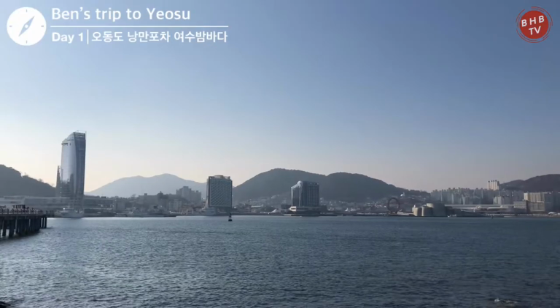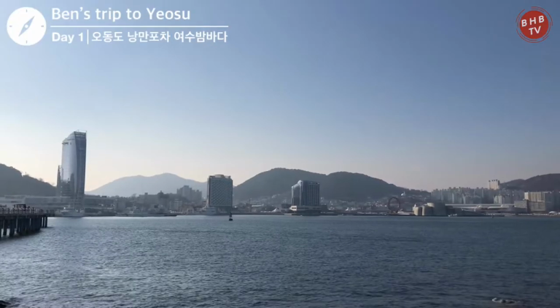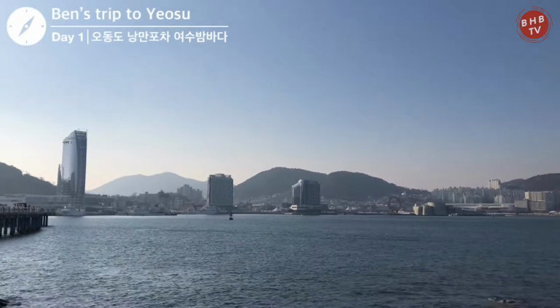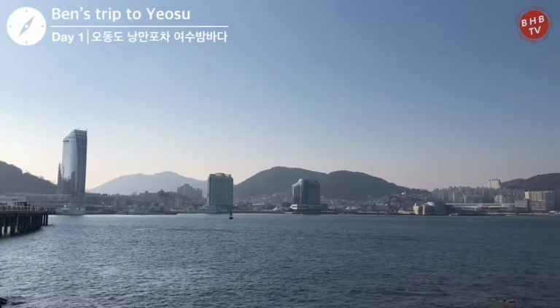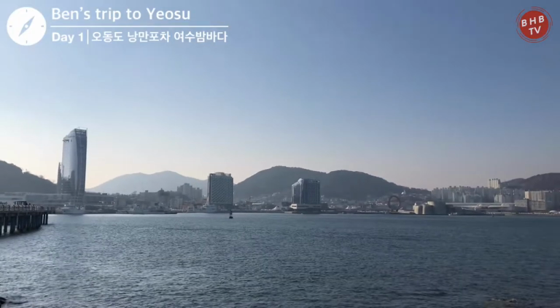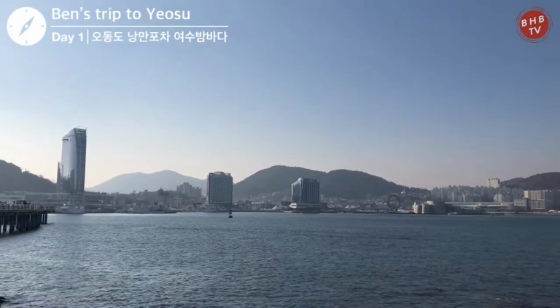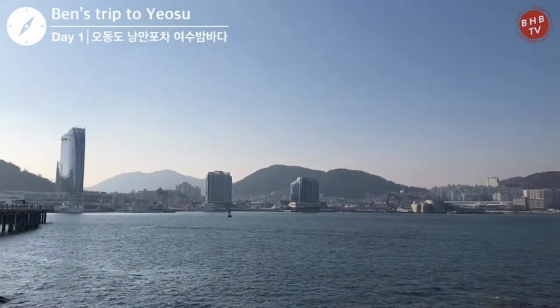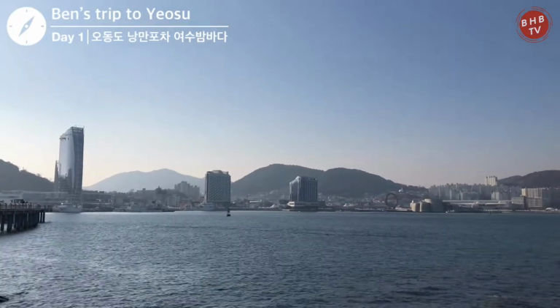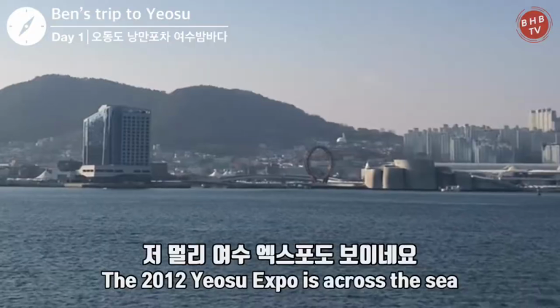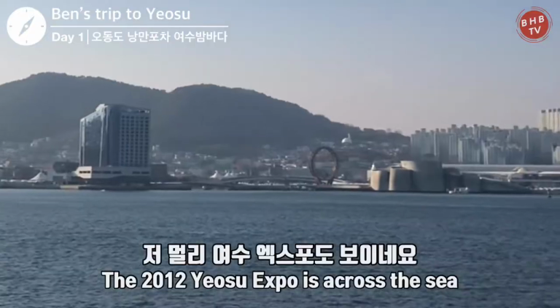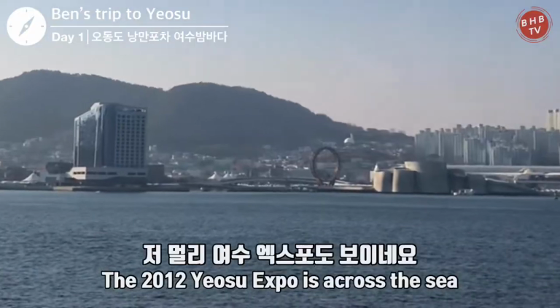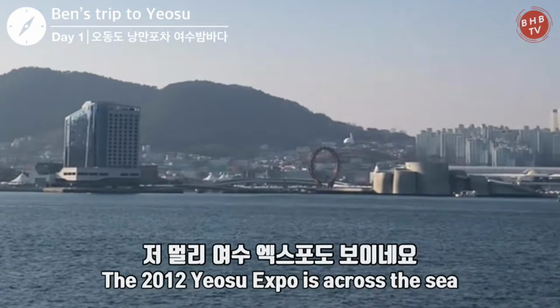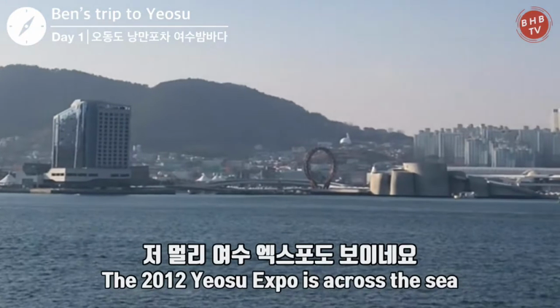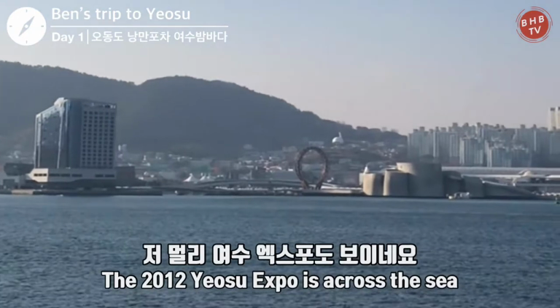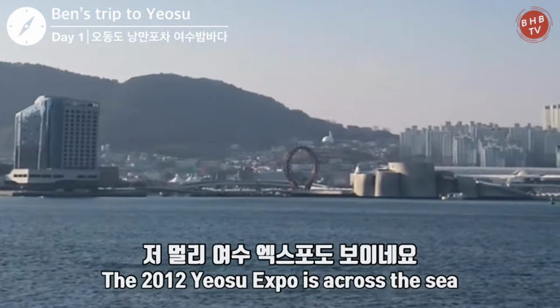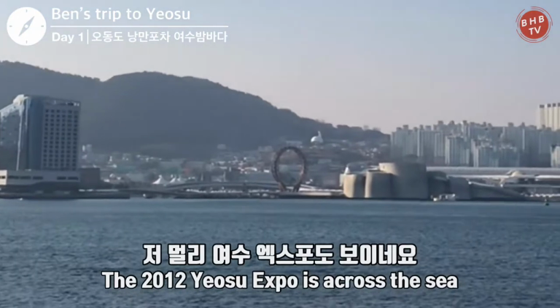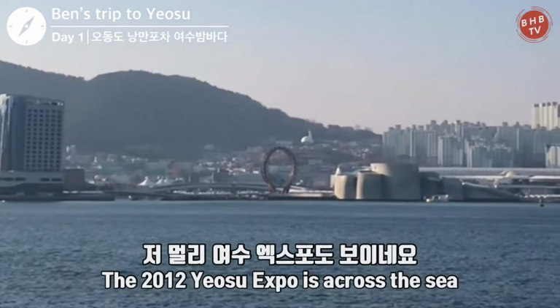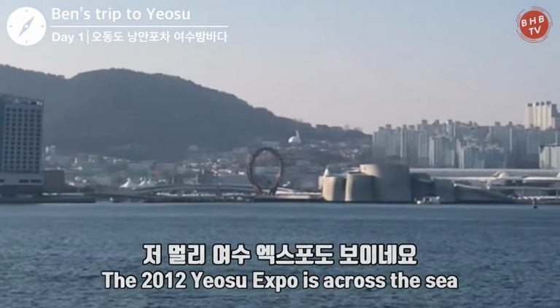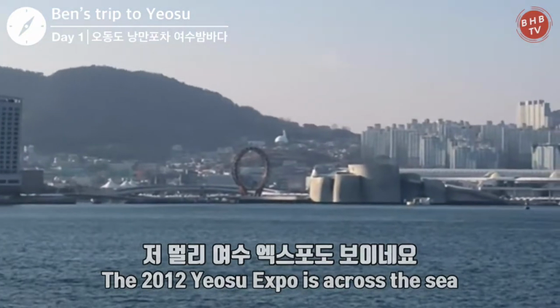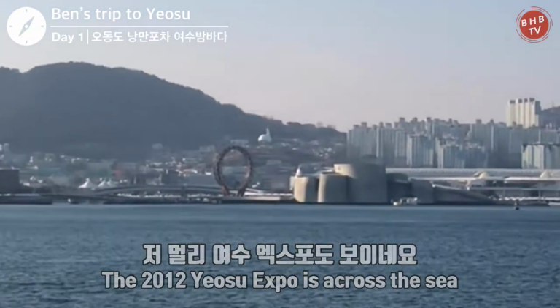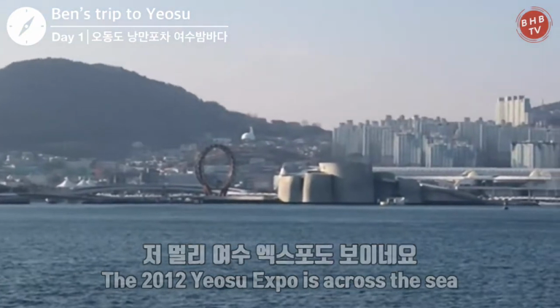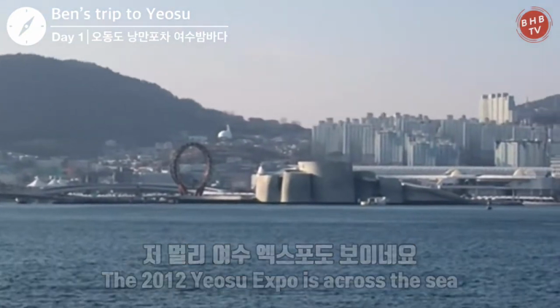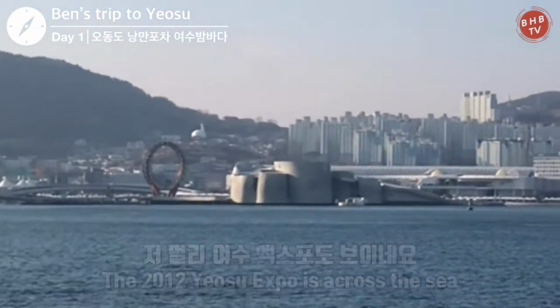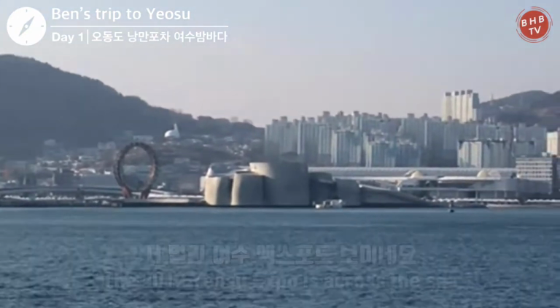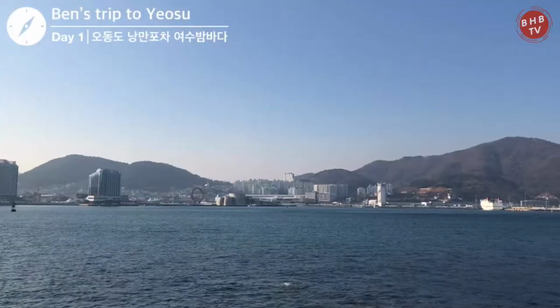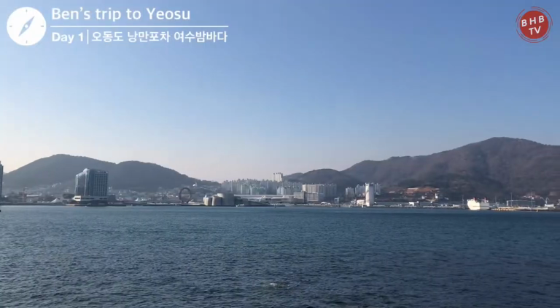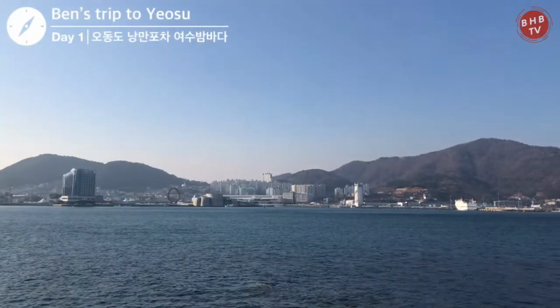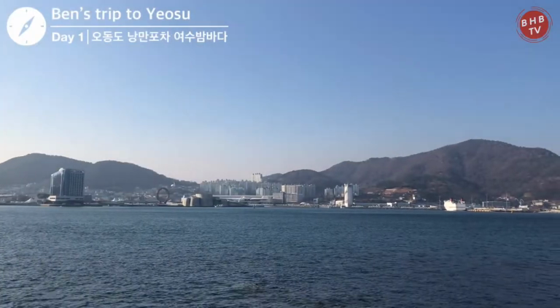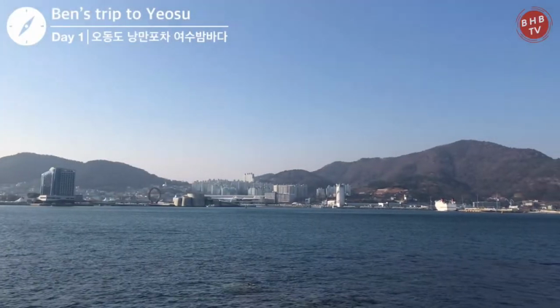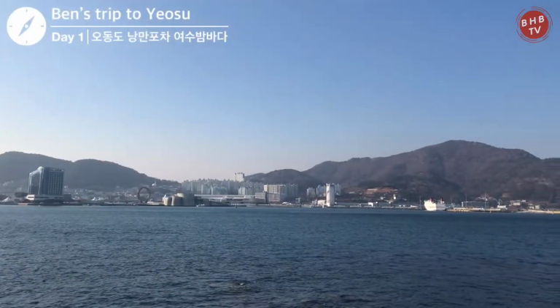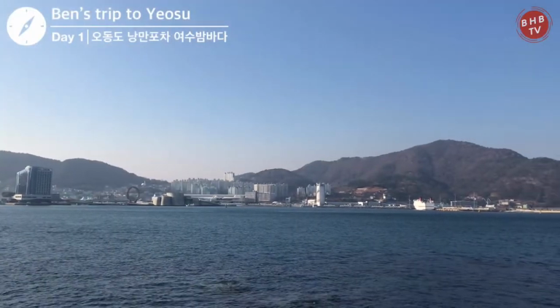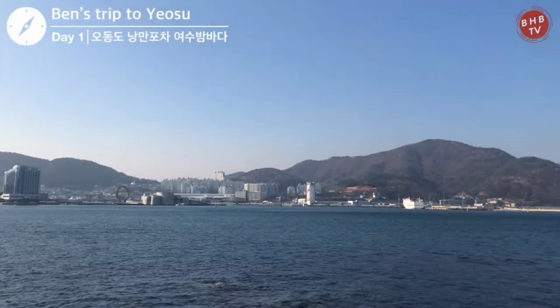You can see the 2012 Yeosu World Expo Center from the main road on the island.